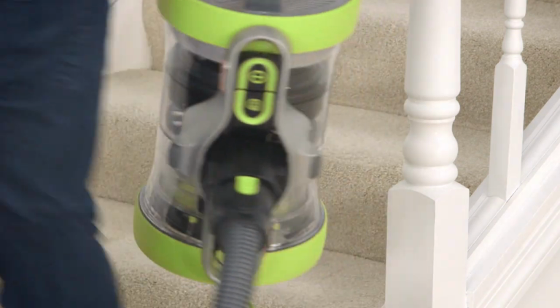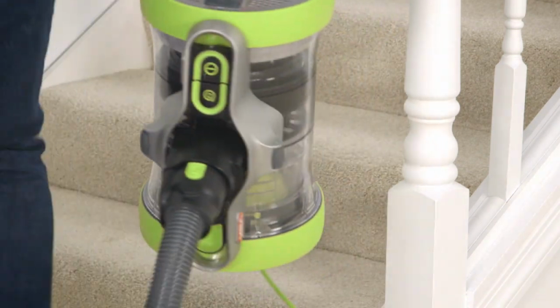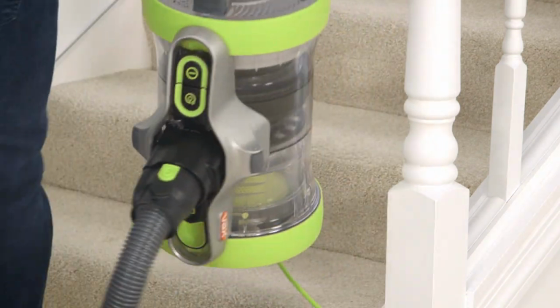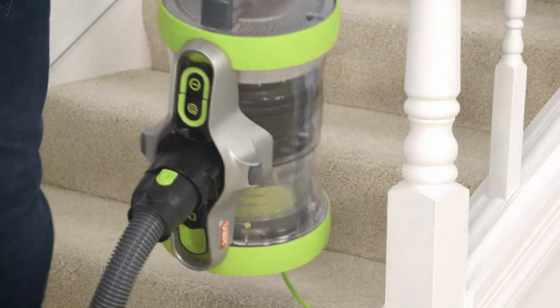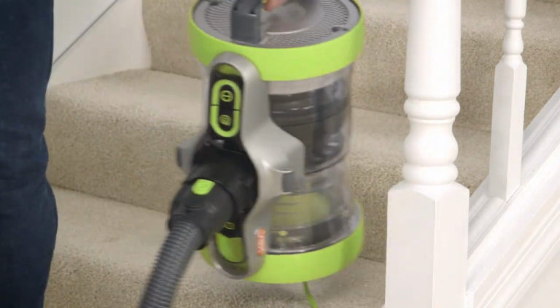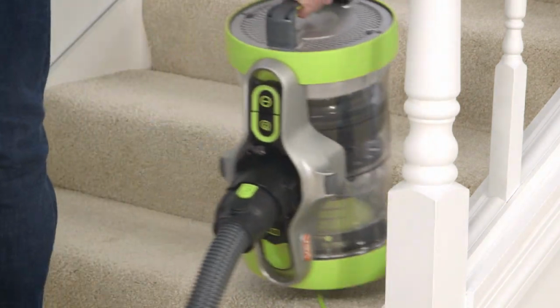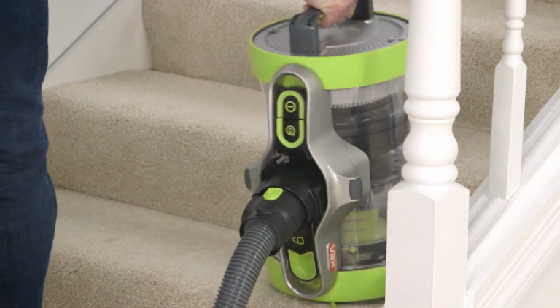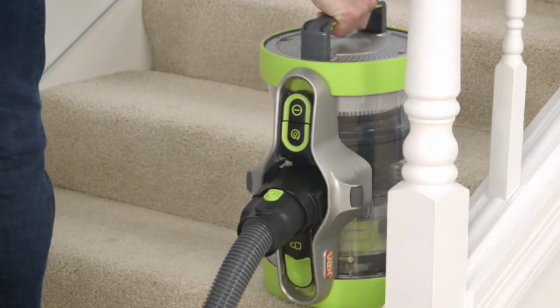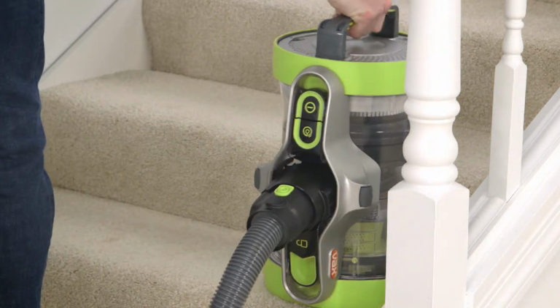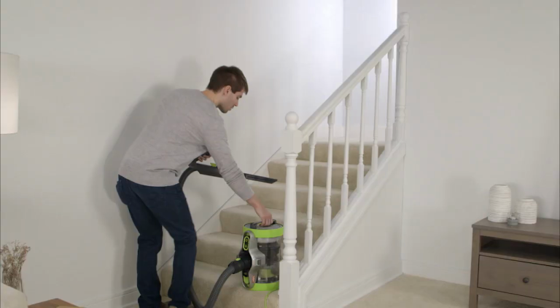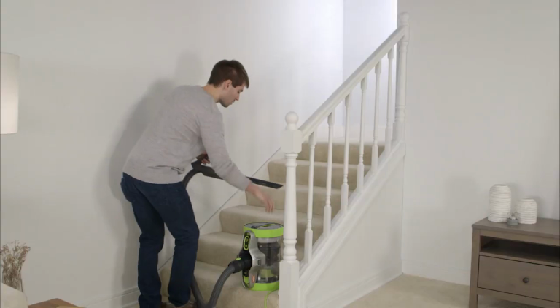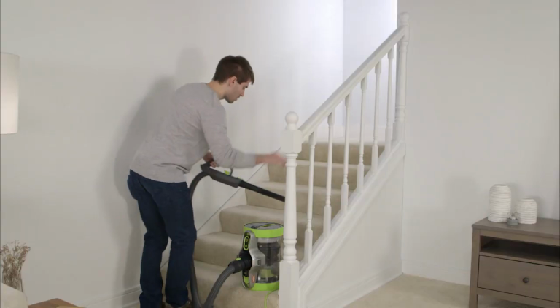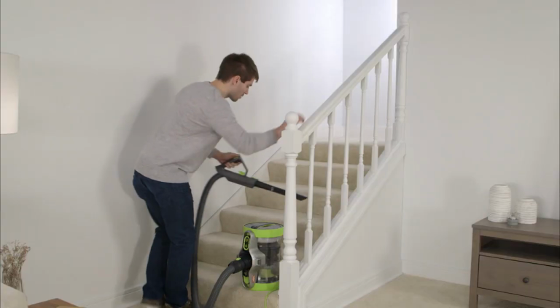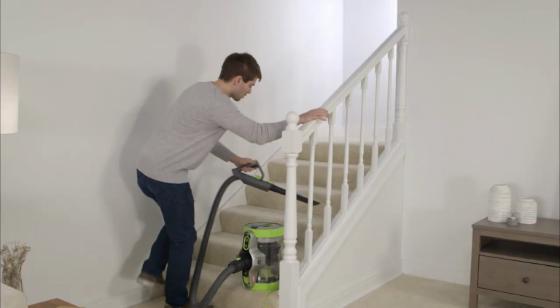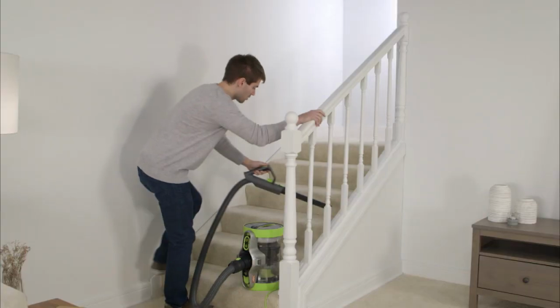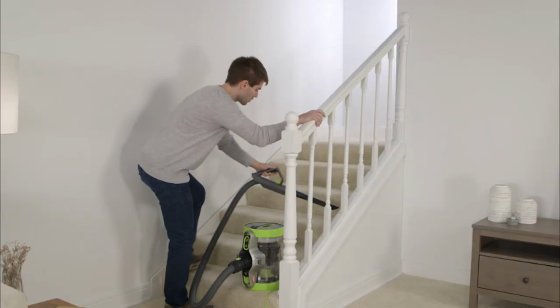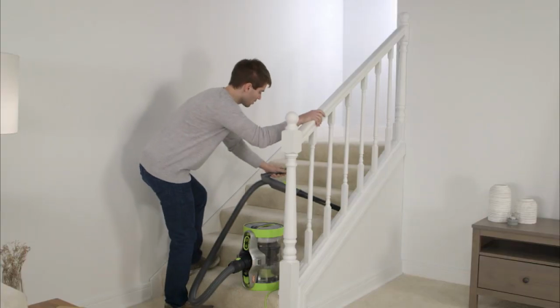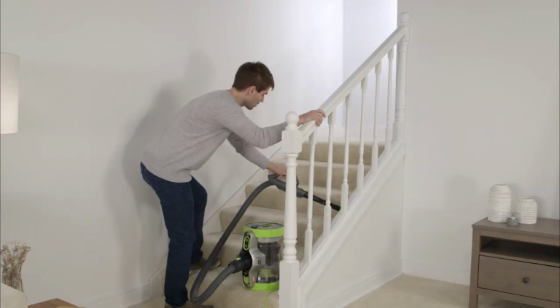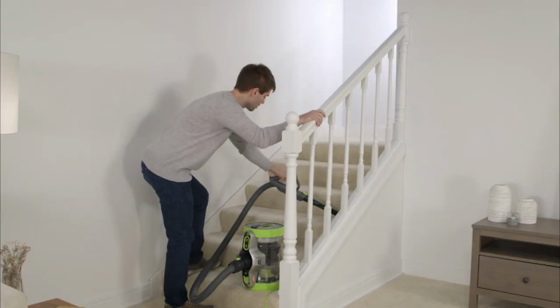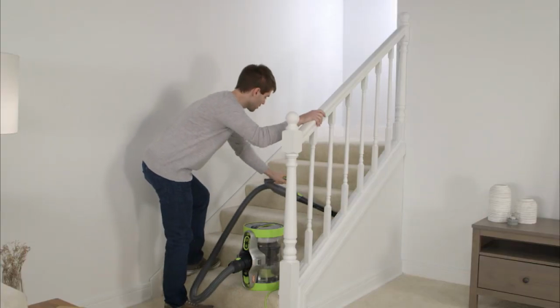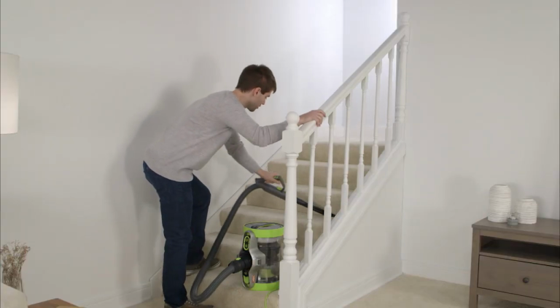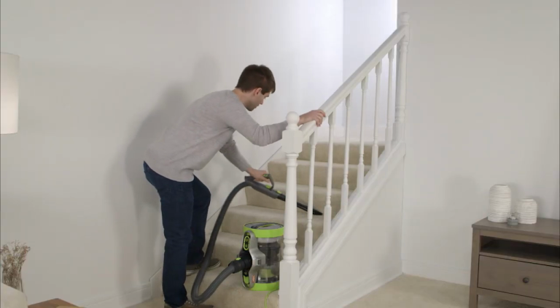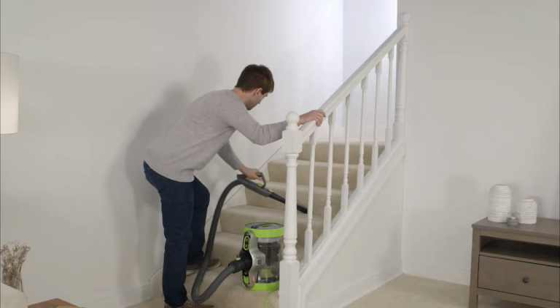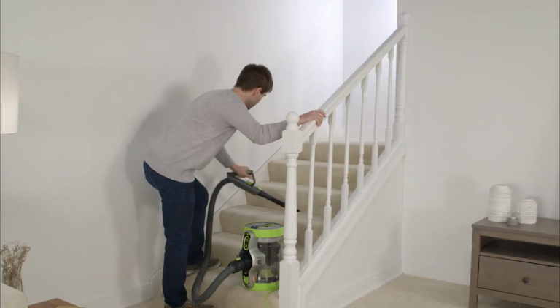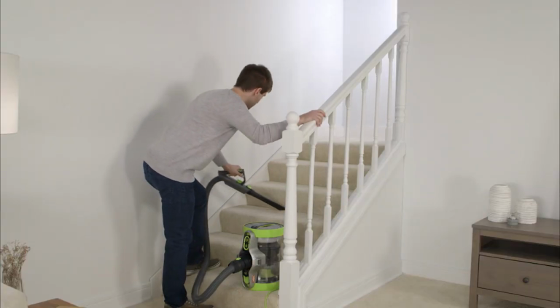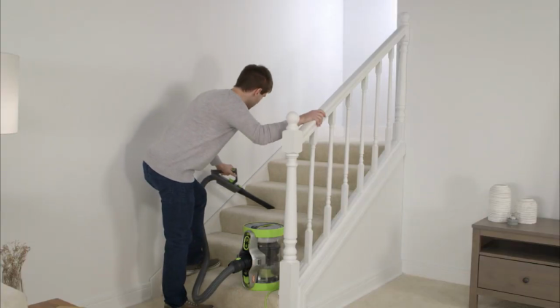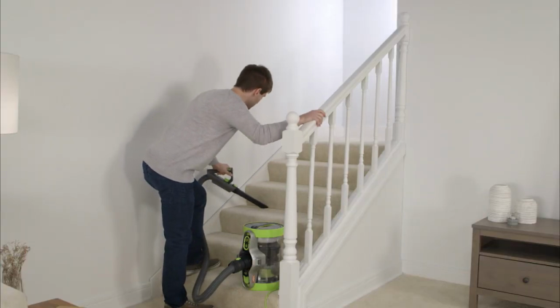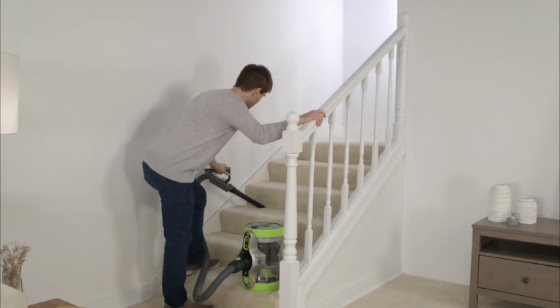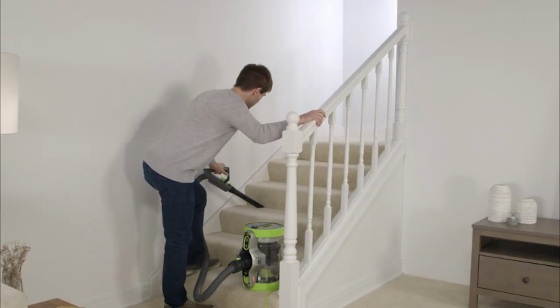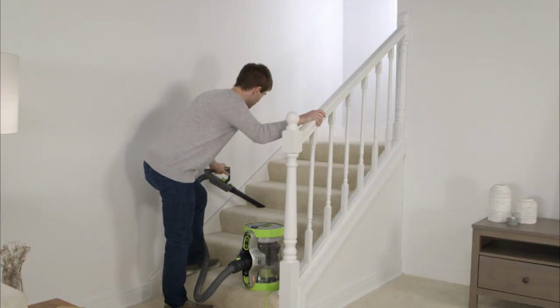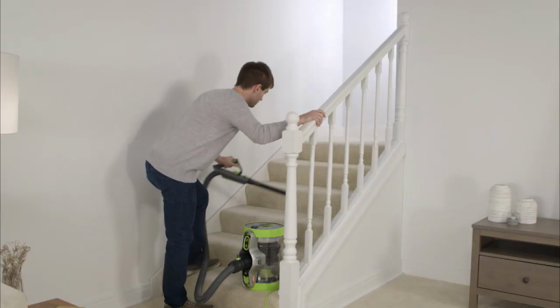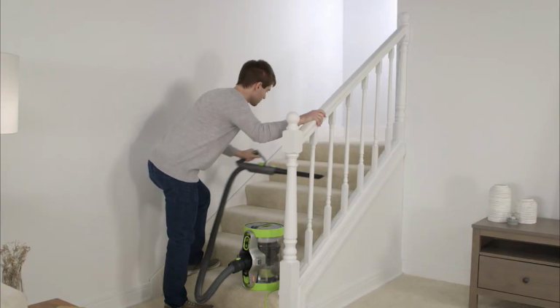When using the Air Revolve on the stairs, ensure it is stood vertically with the handle facing upwards.